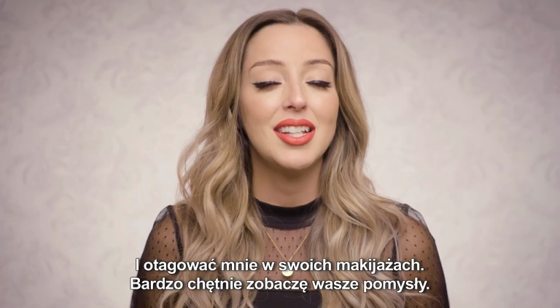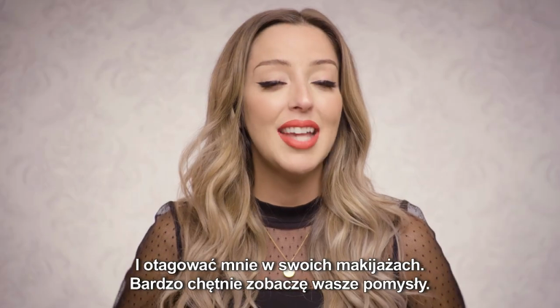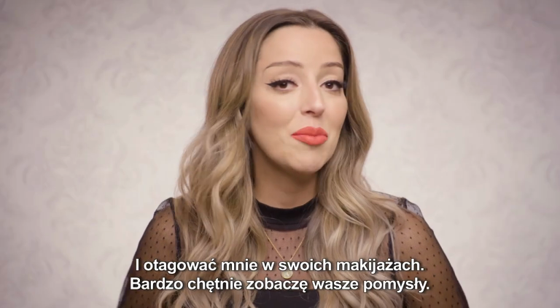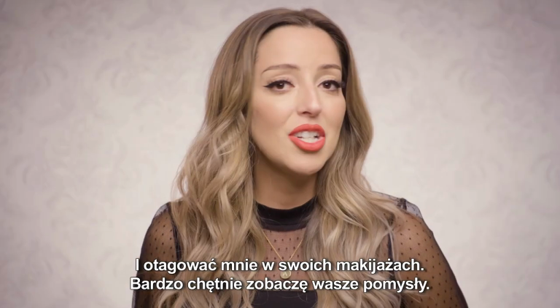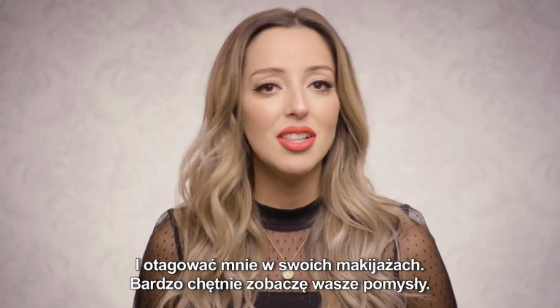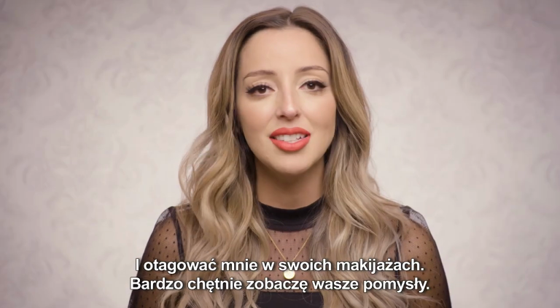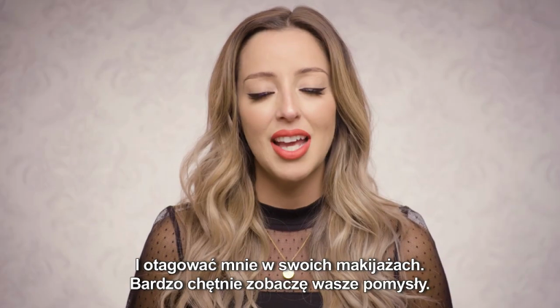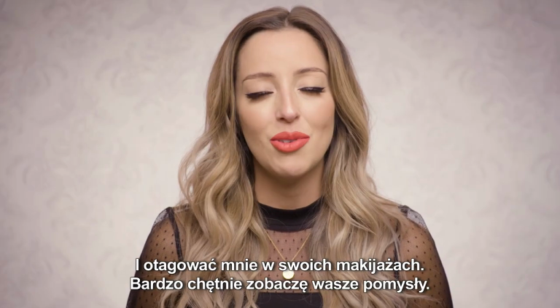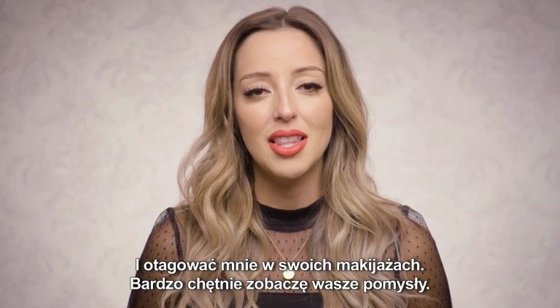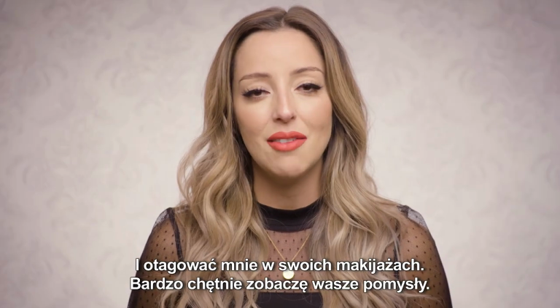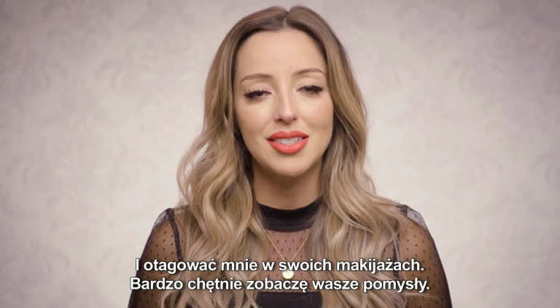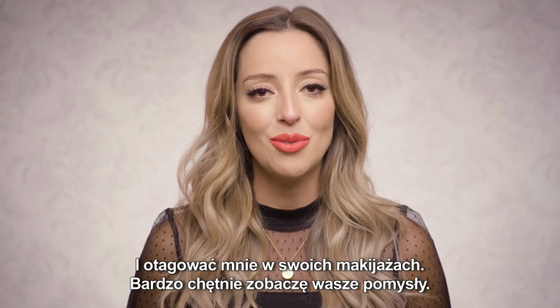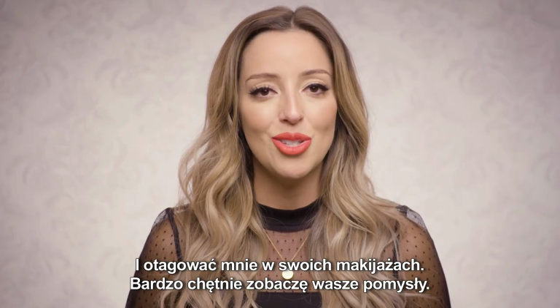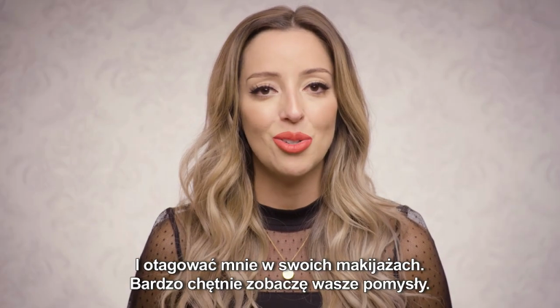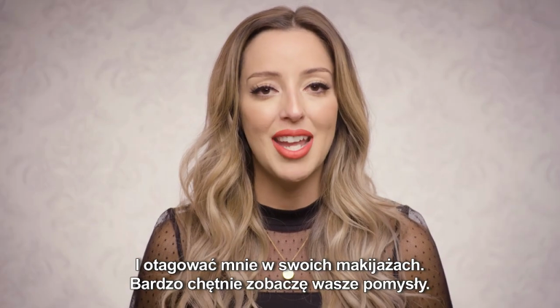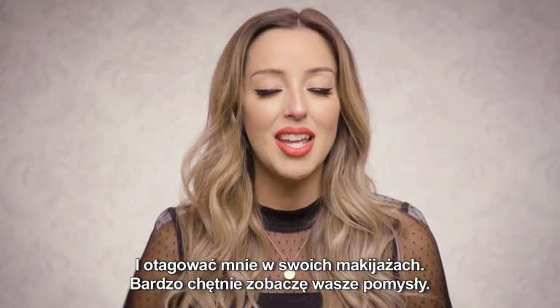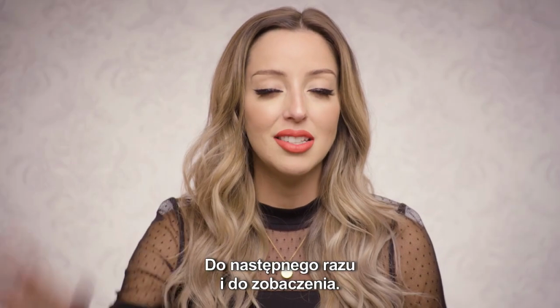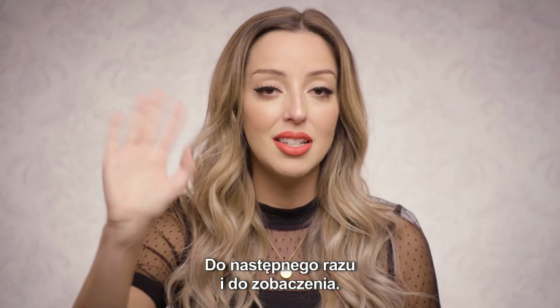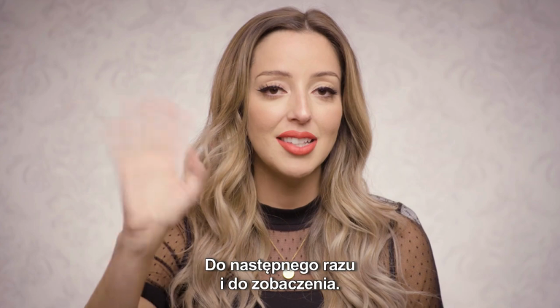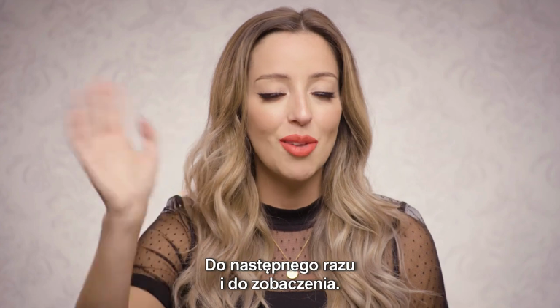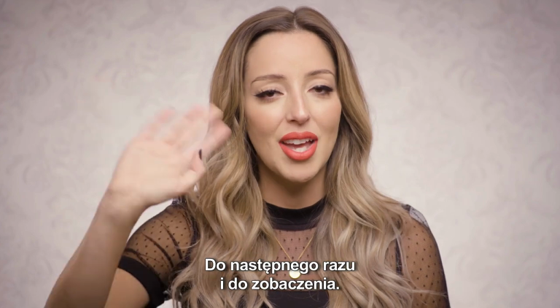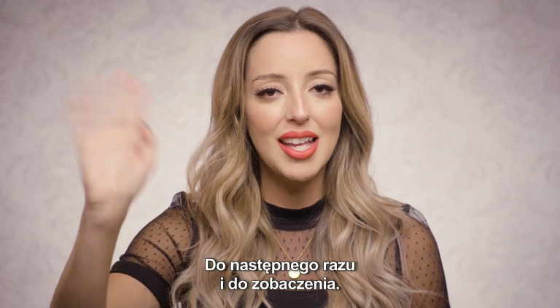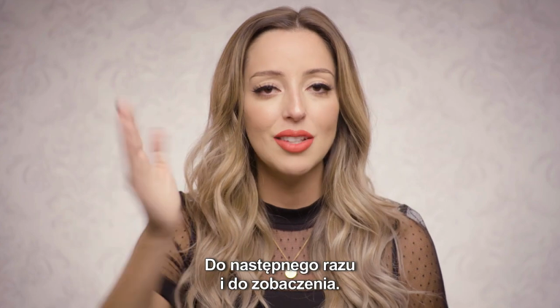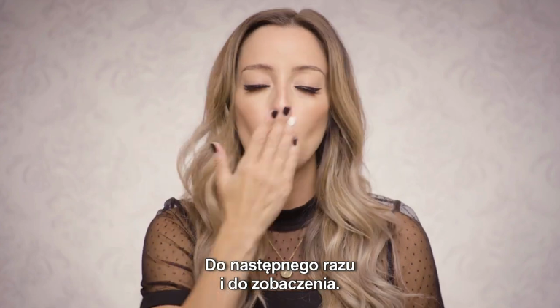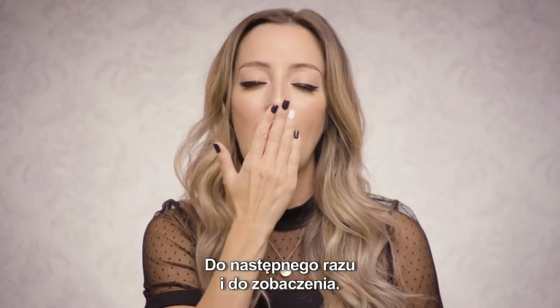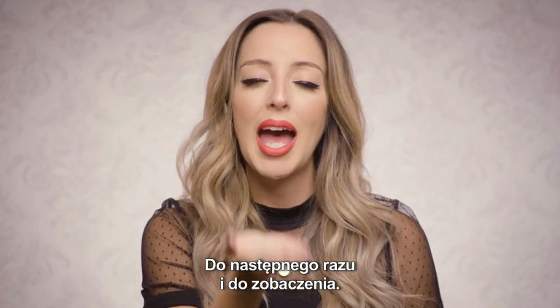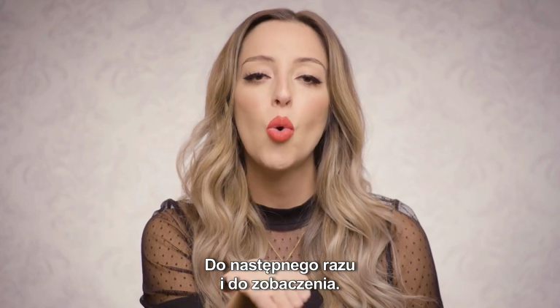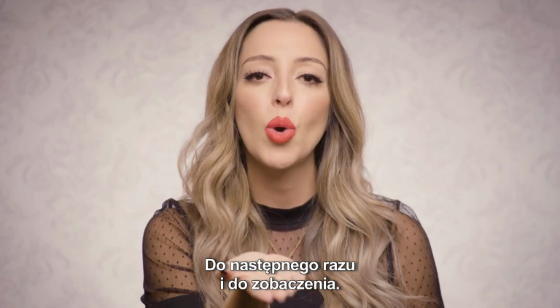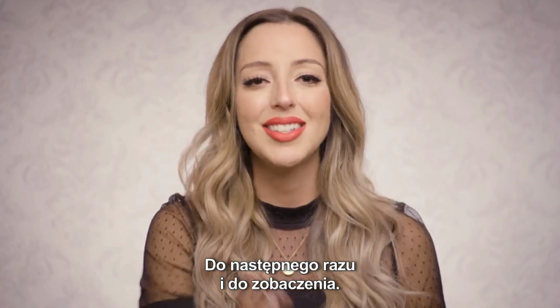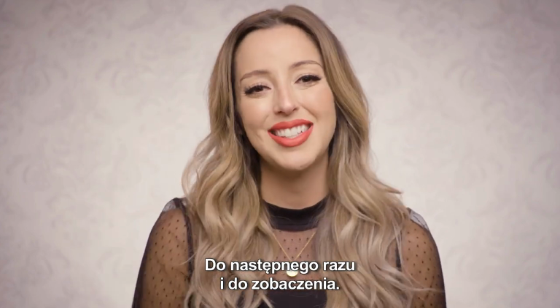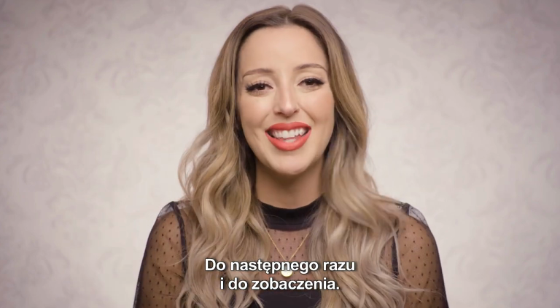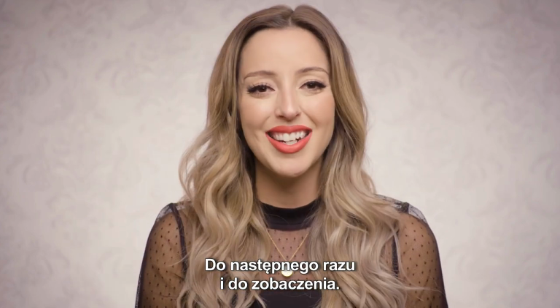And tag me in your looks — I would love to see what you create. Until next time guys, see you later.